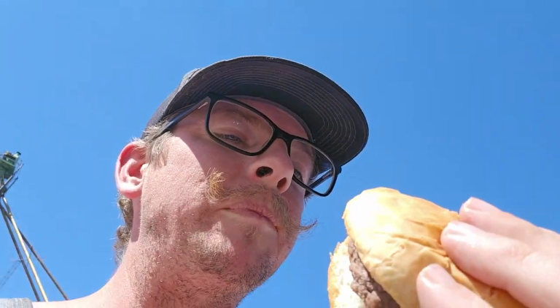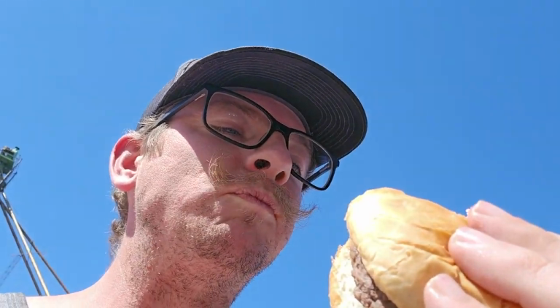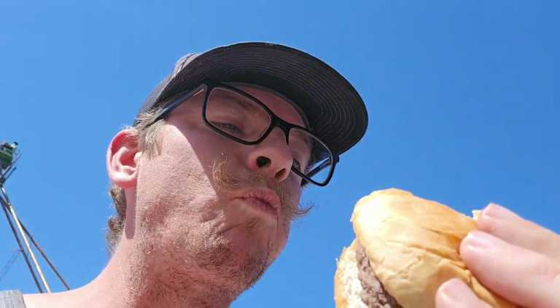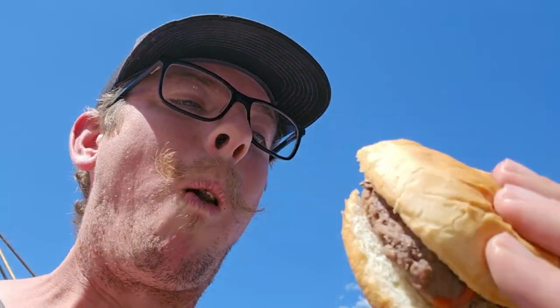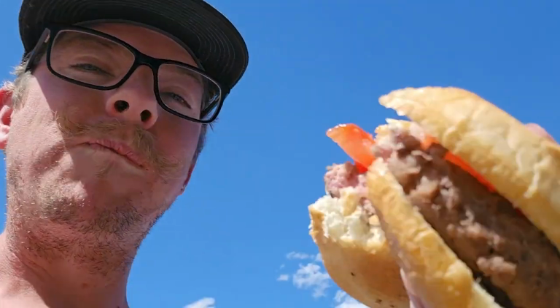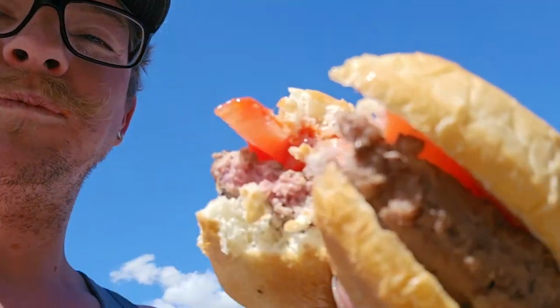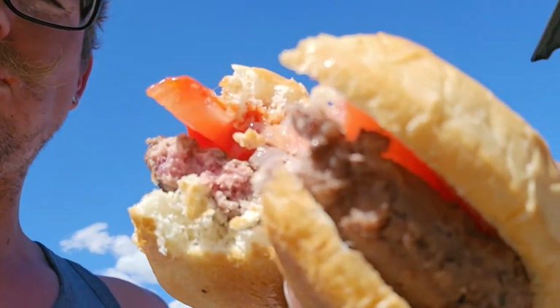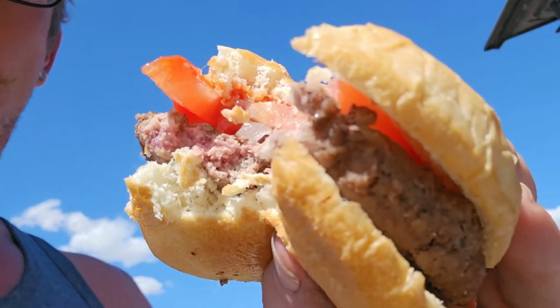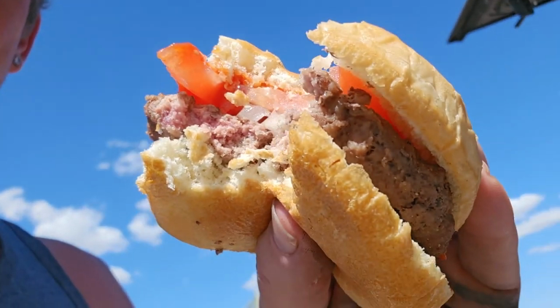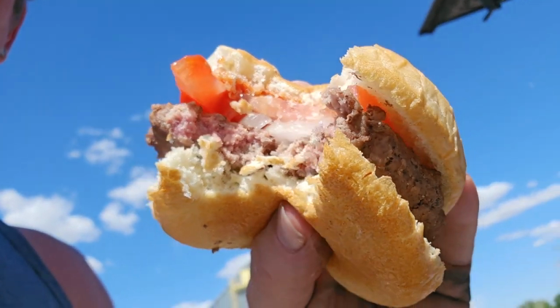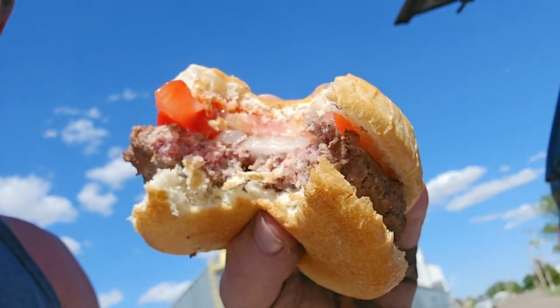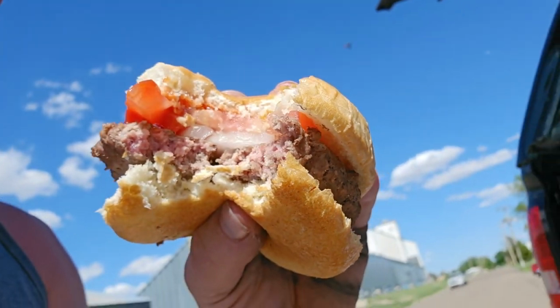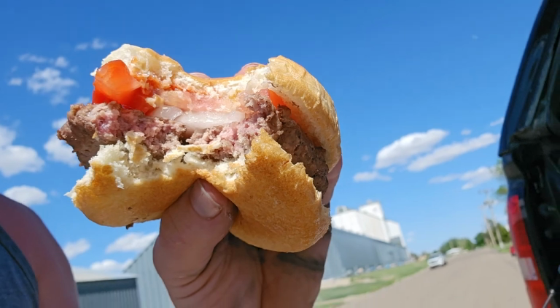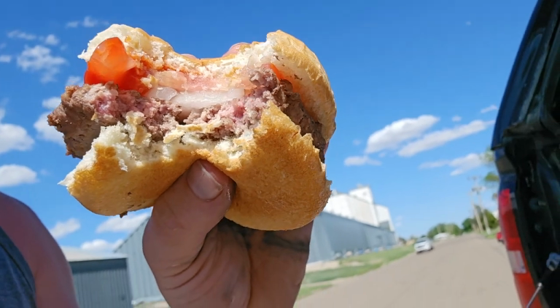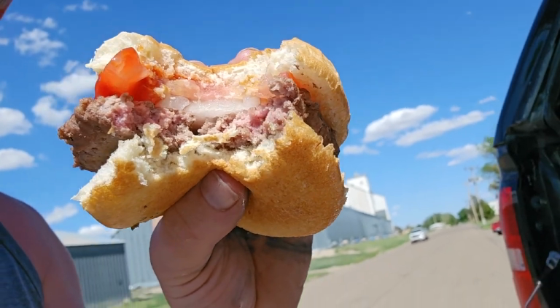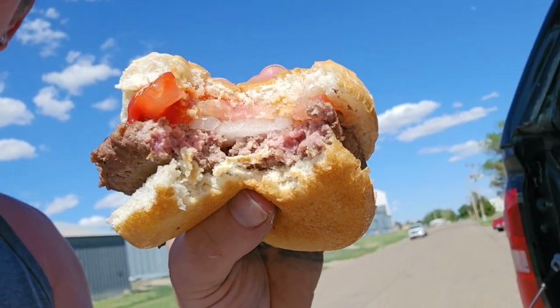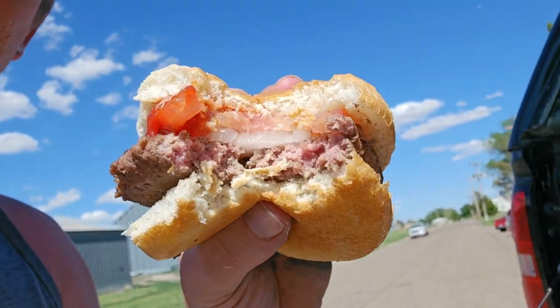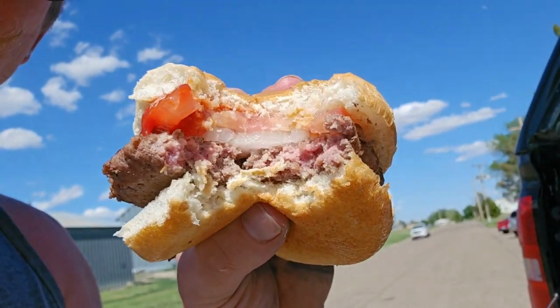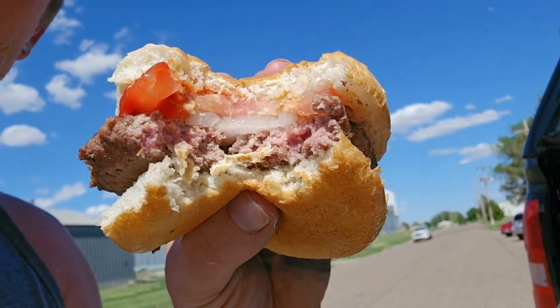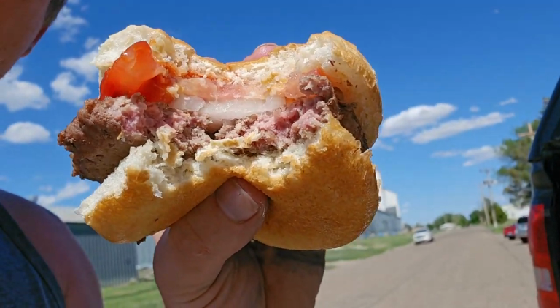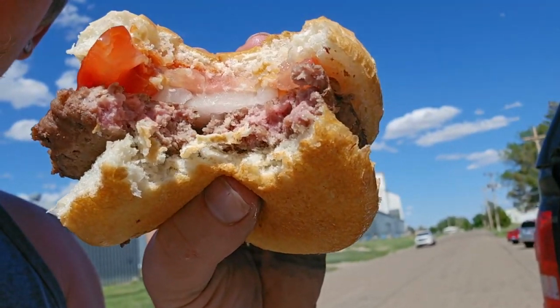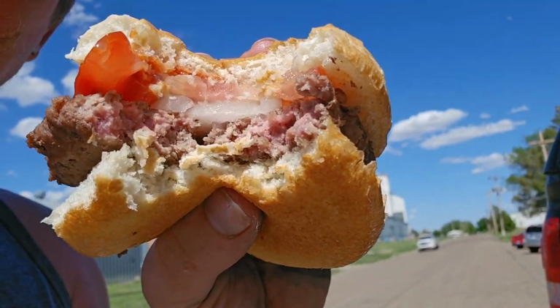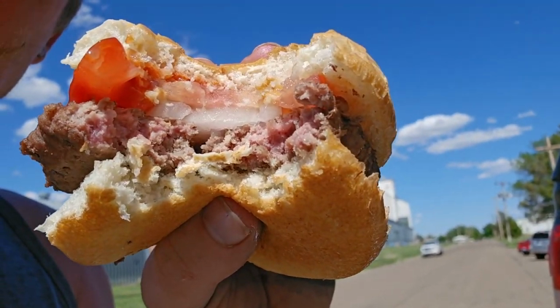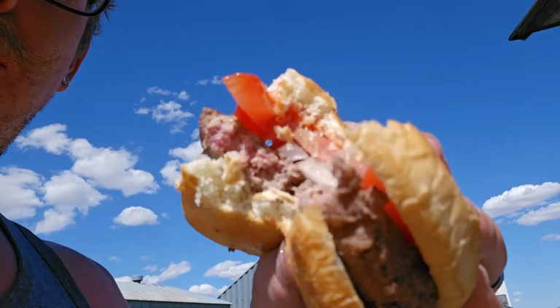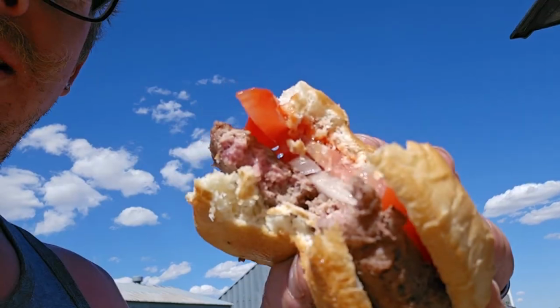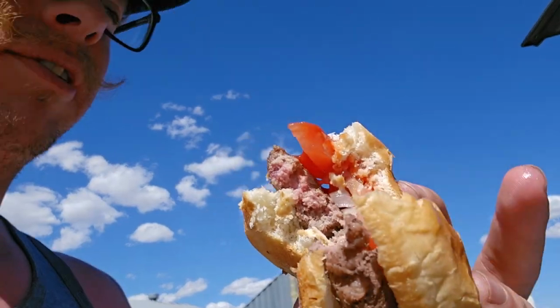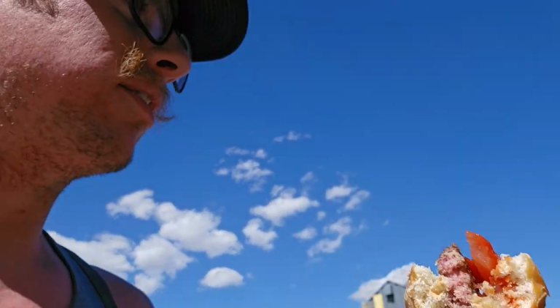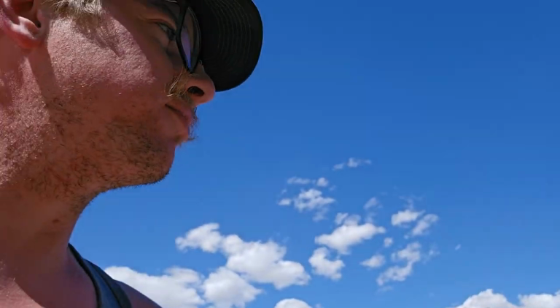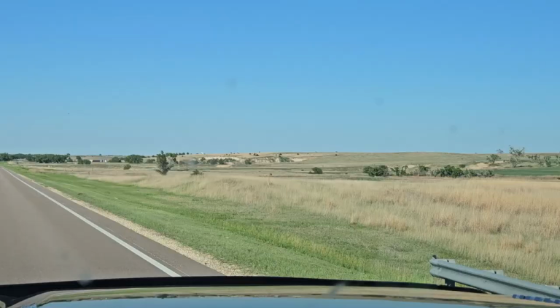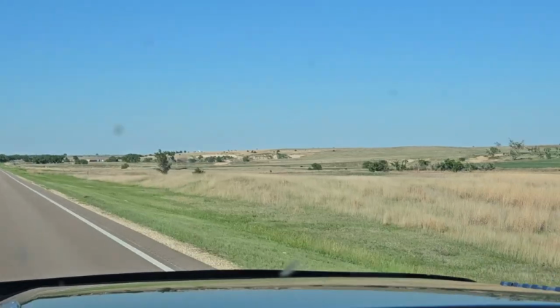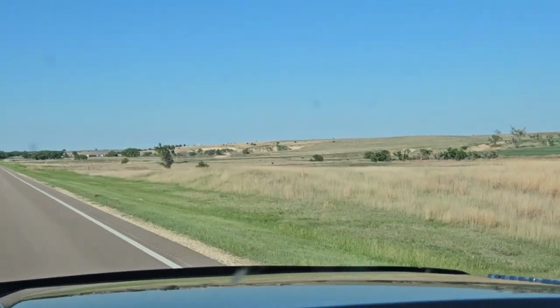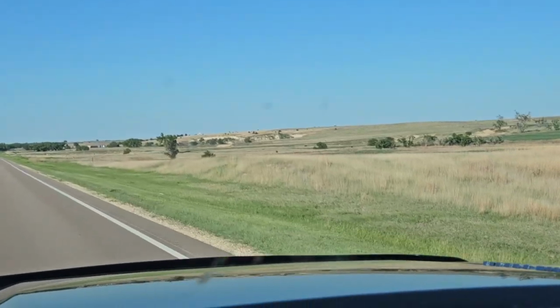The hamburger turned out pretty good with the tomatoes and onions on it, and I think we're going to head on down the road.